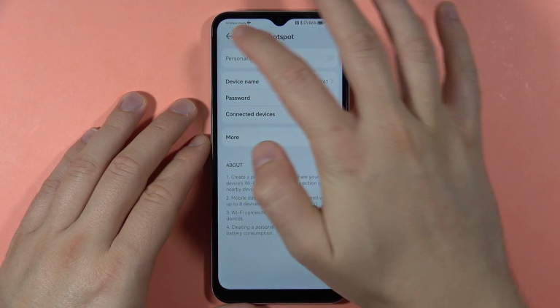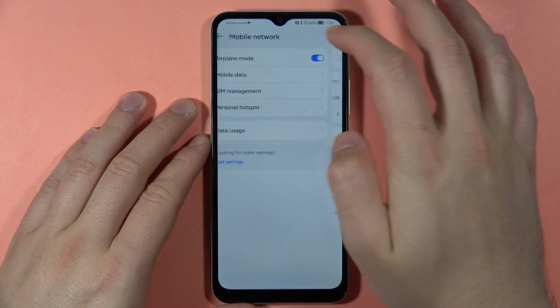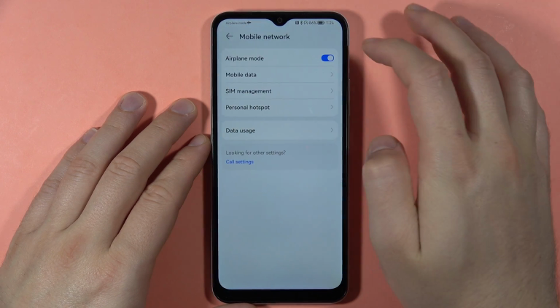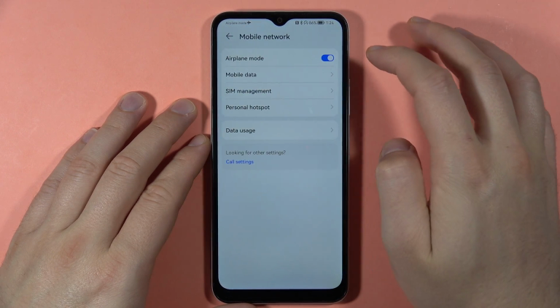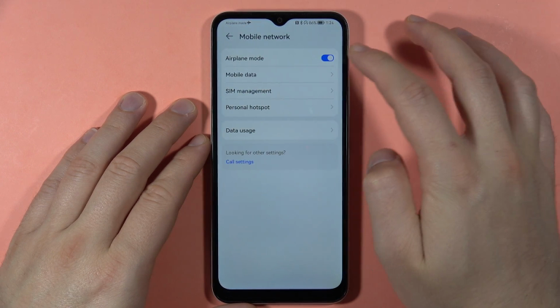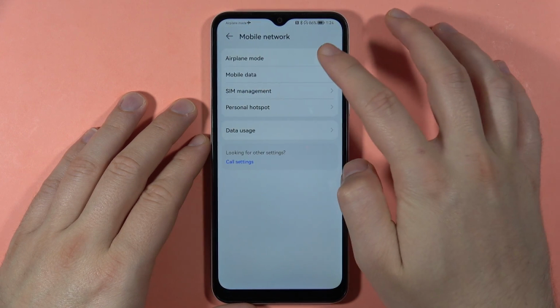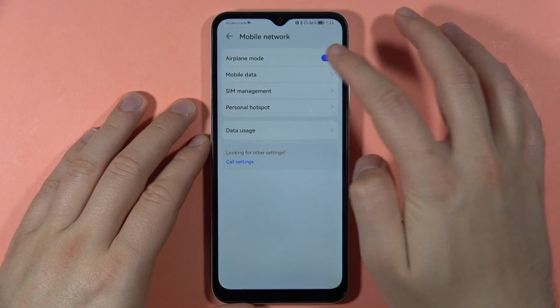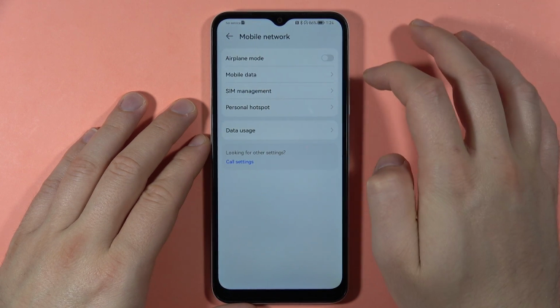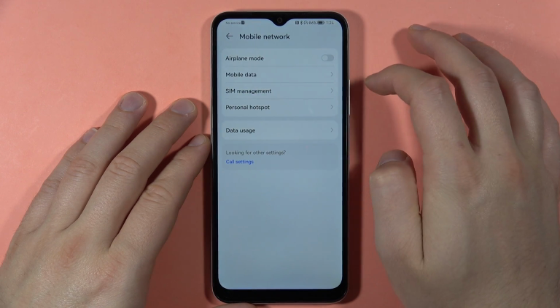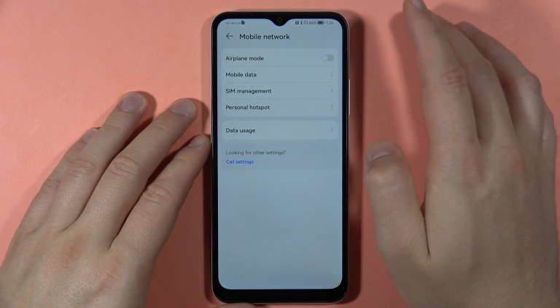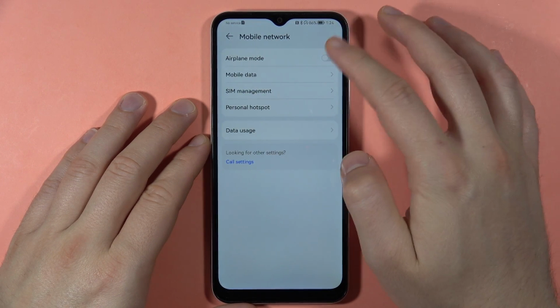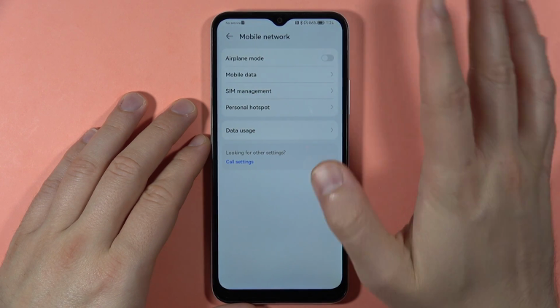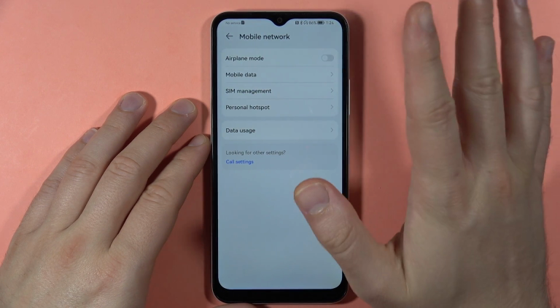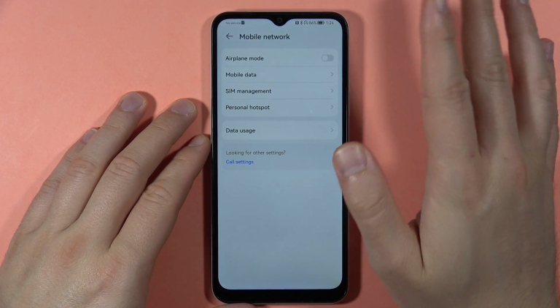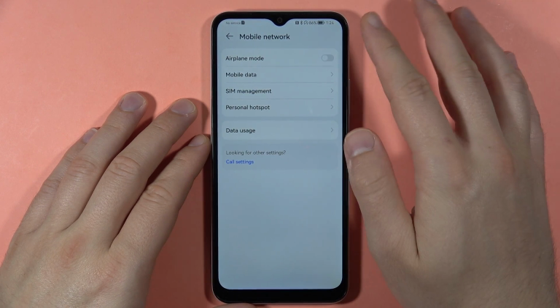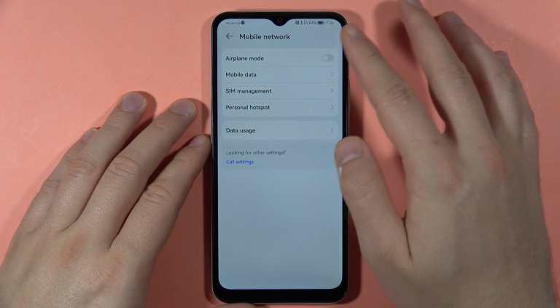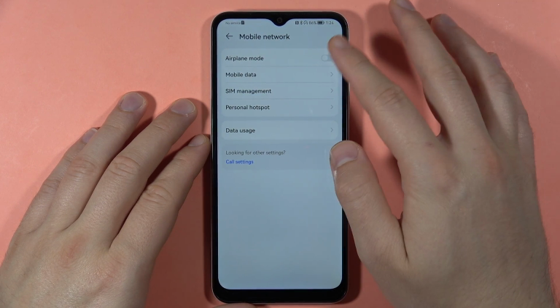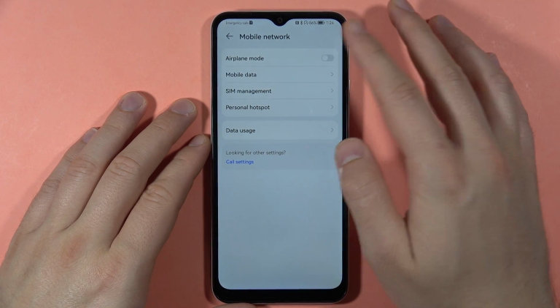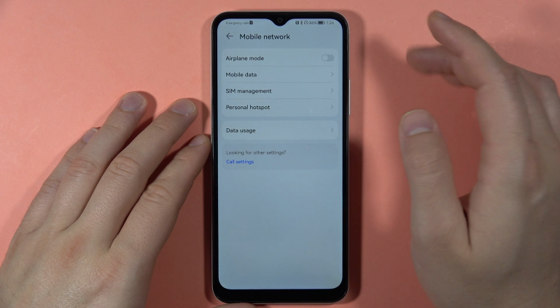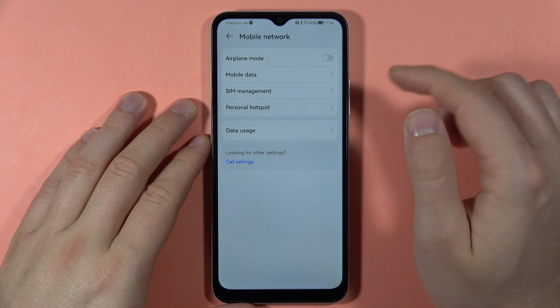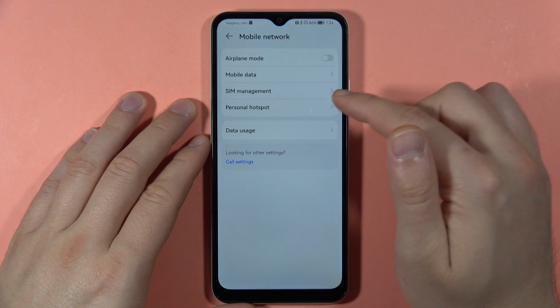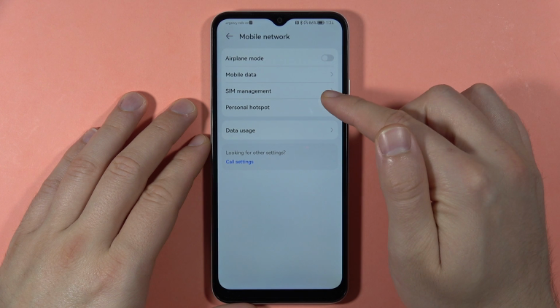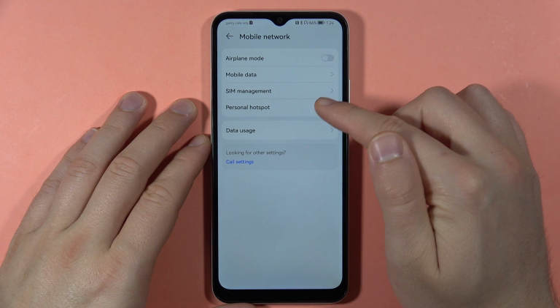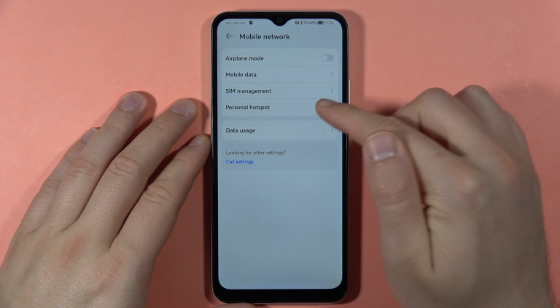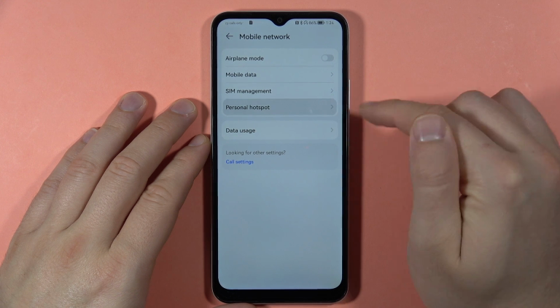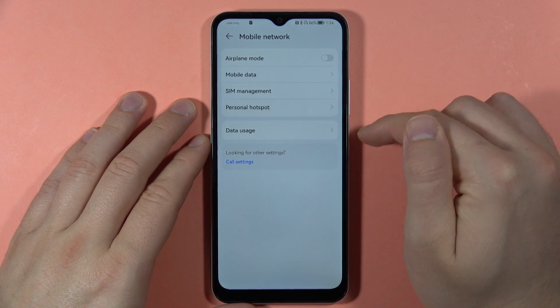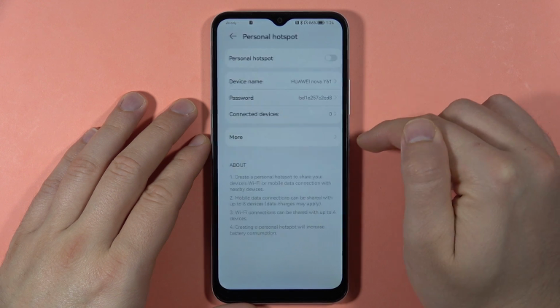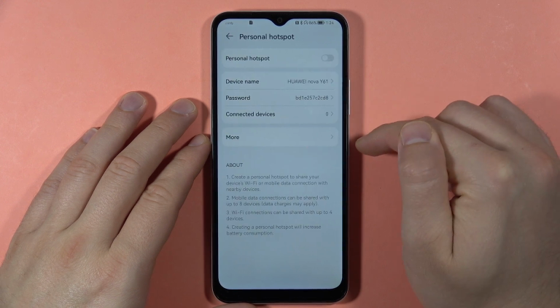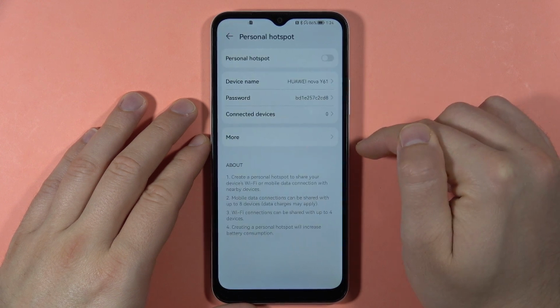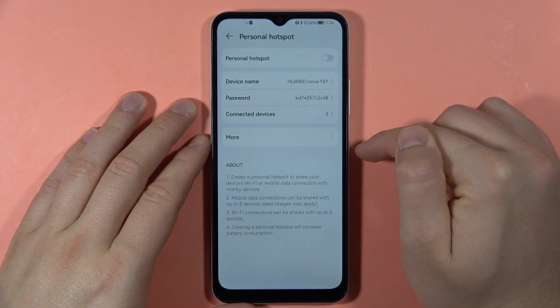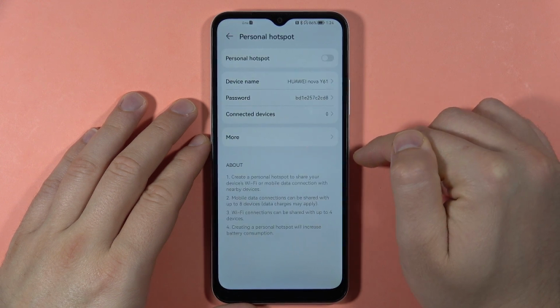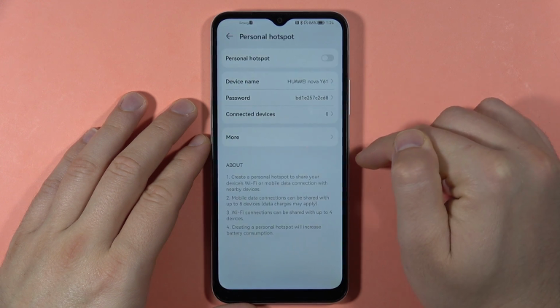For some reason it just turned on — we have to turn off airplane mode first, then go to Personal Hotspot.